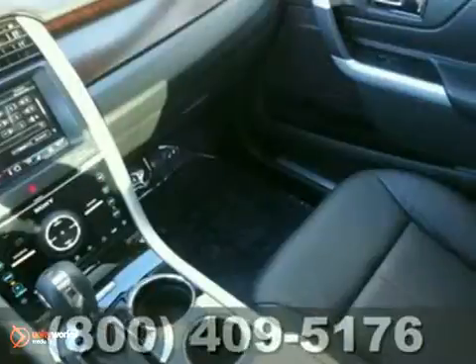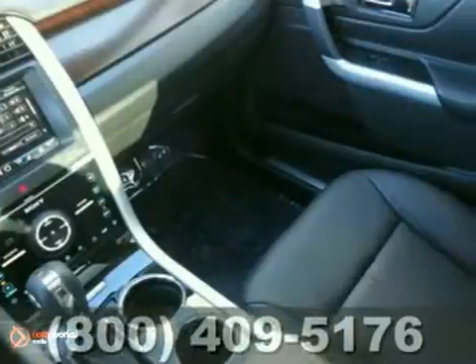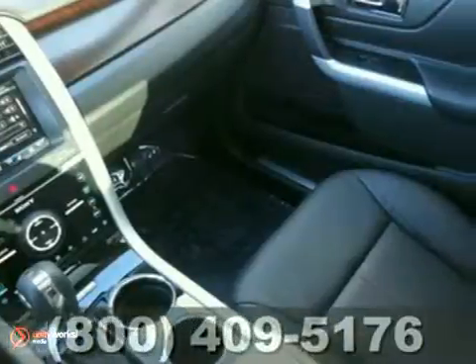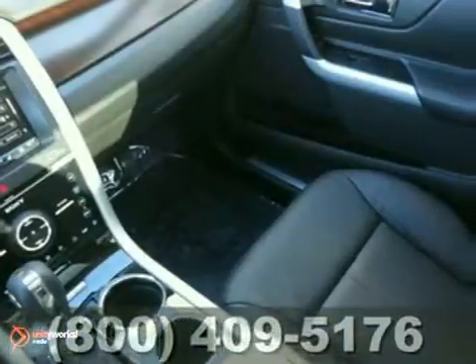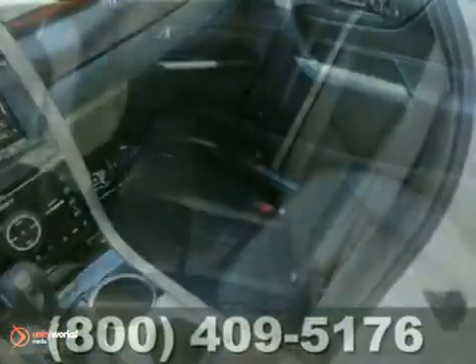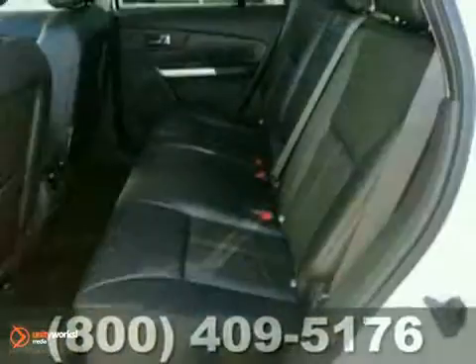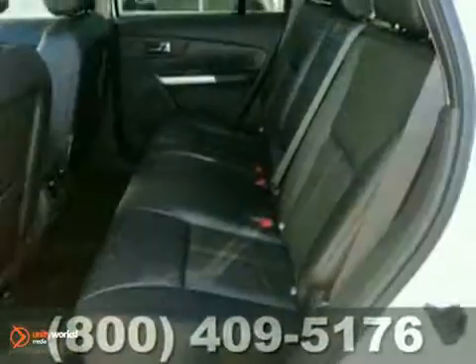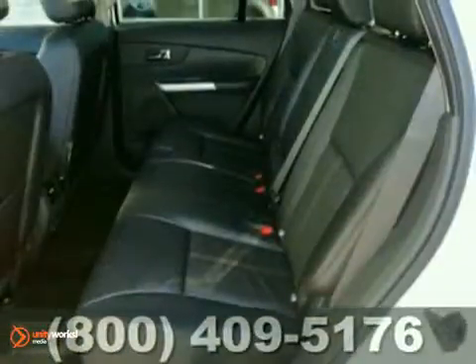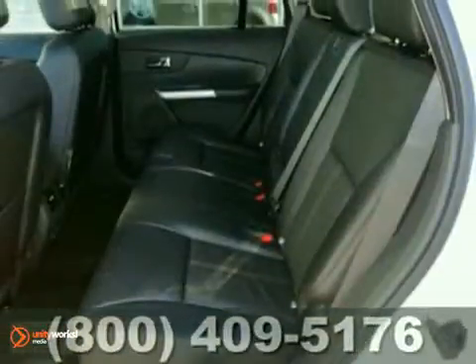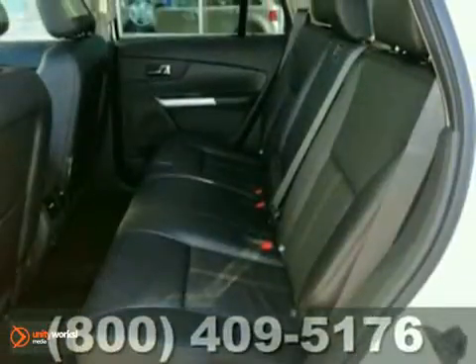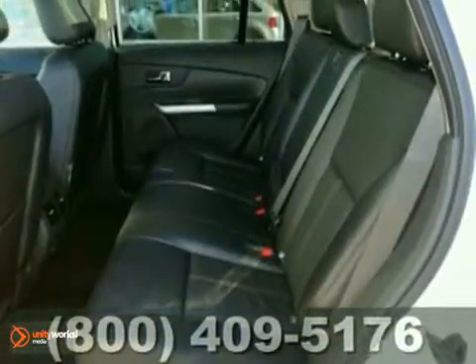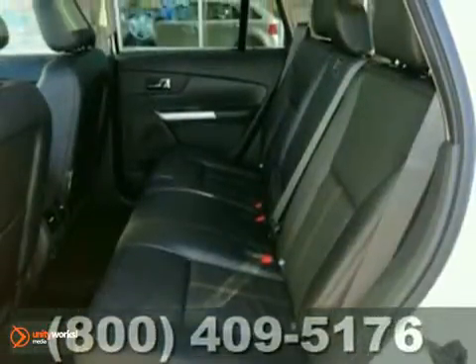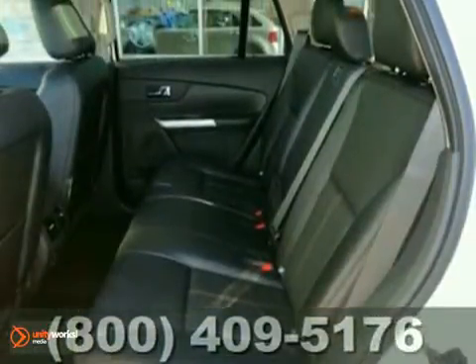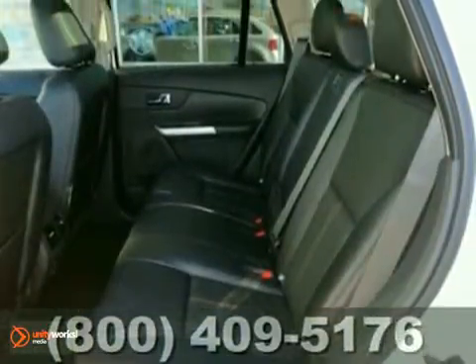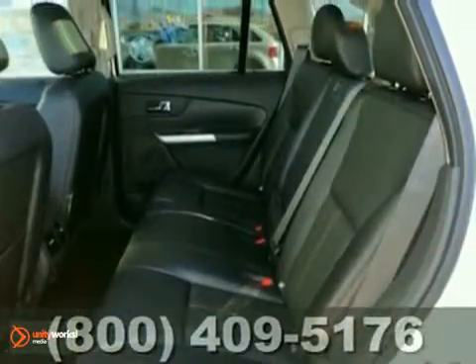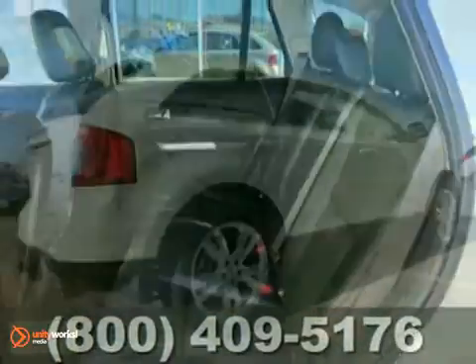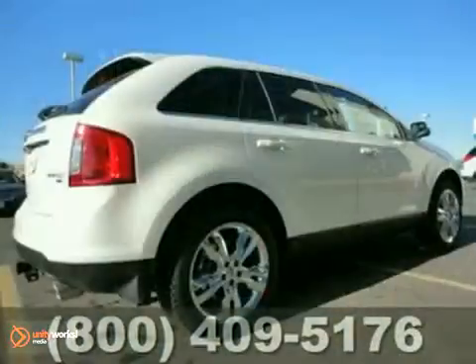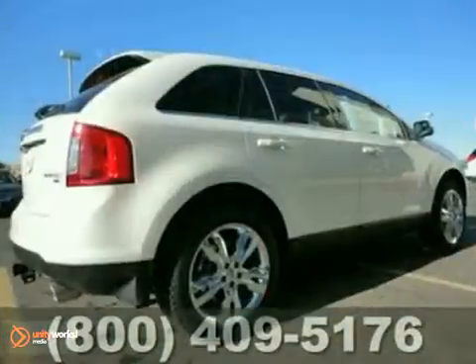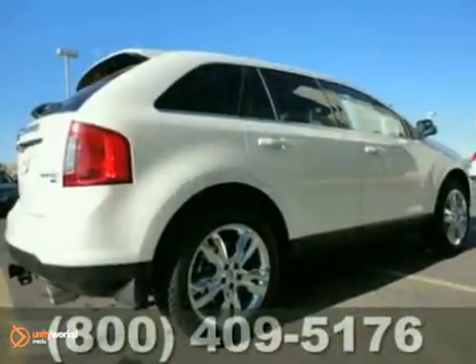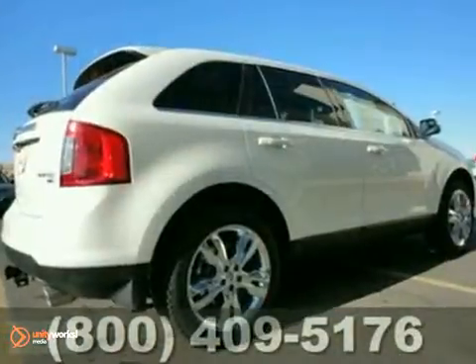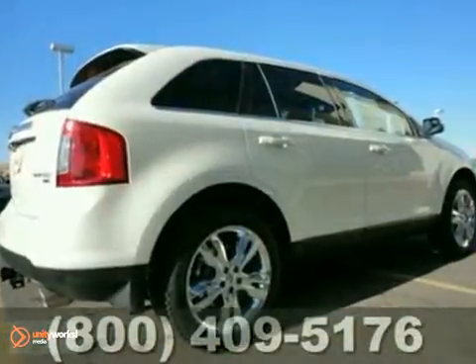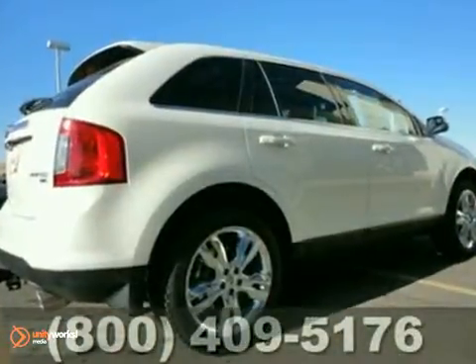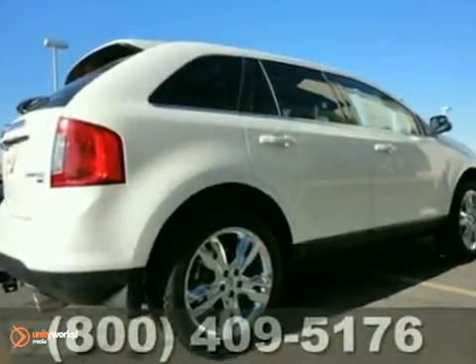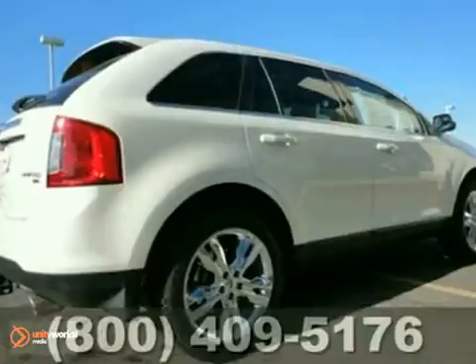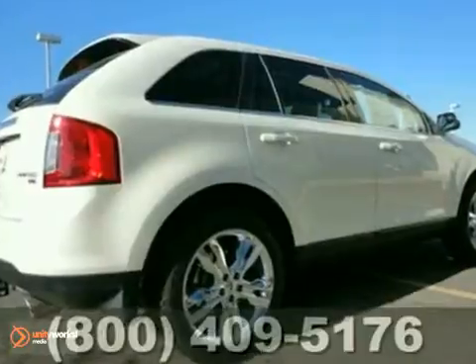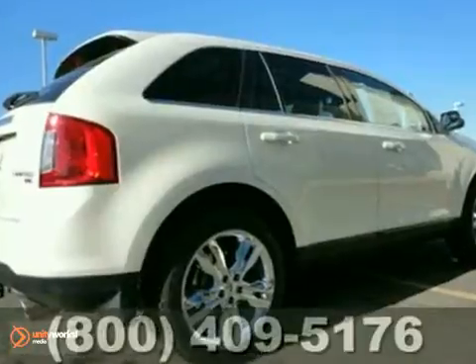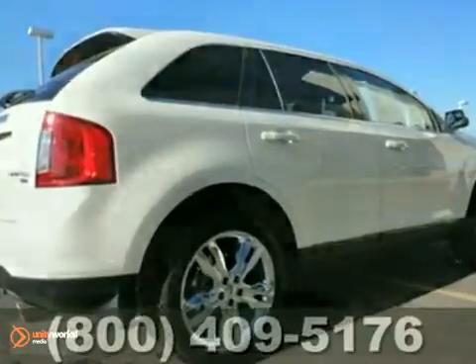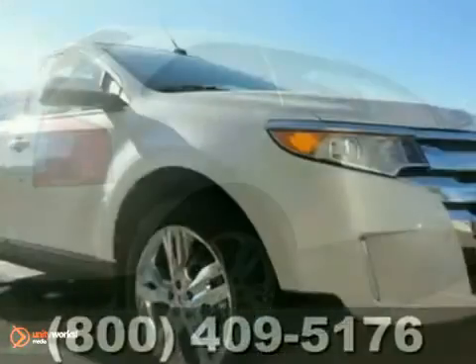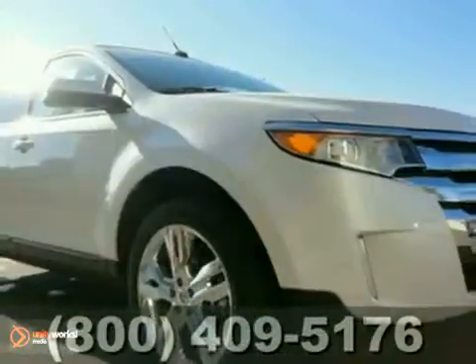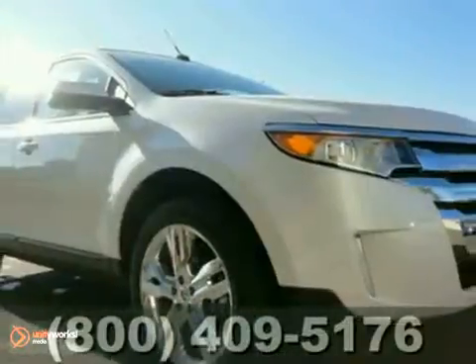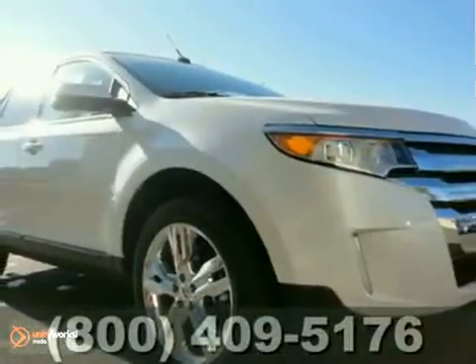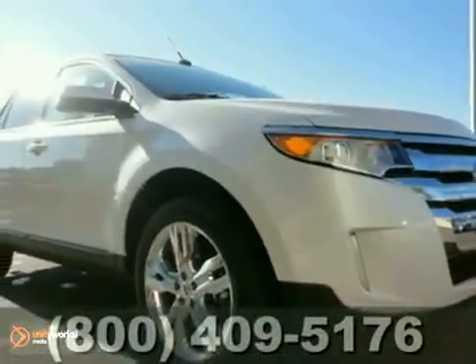Keeping its good name, Ford created the Edge so people like you can be satisfied every time you get behind the wheel. Make it yours today.